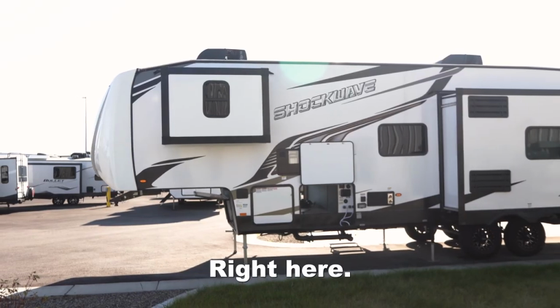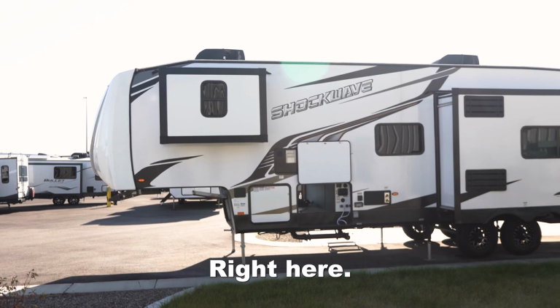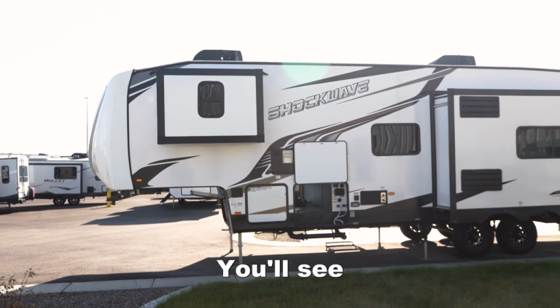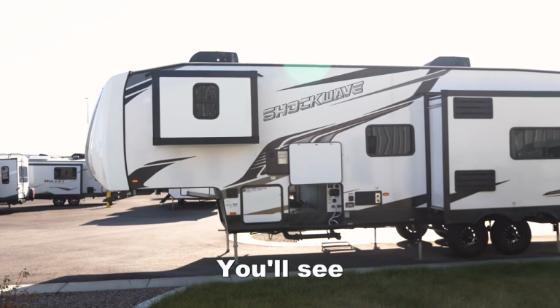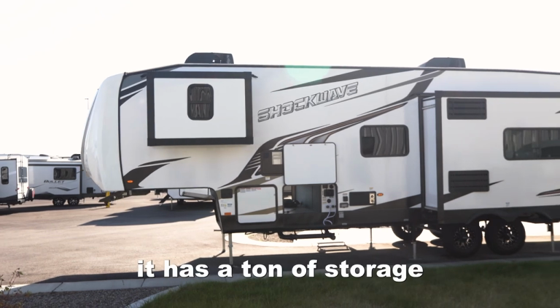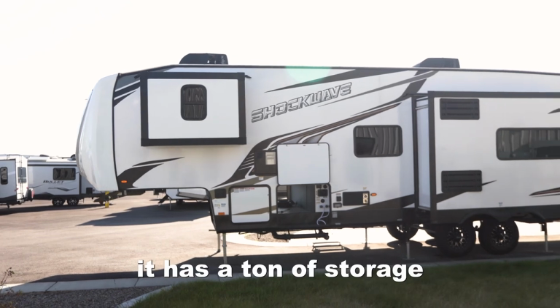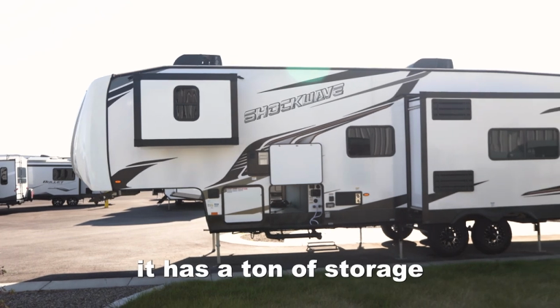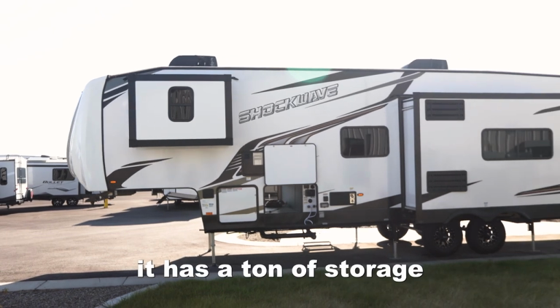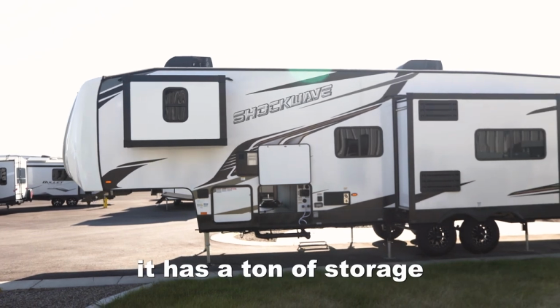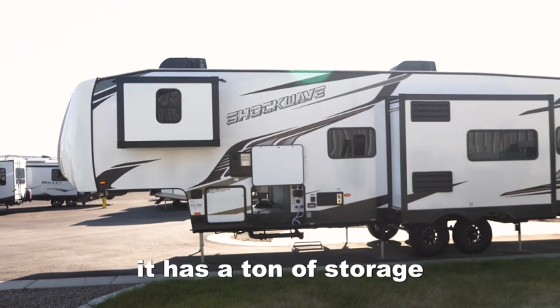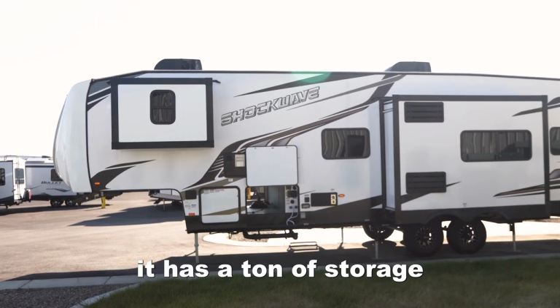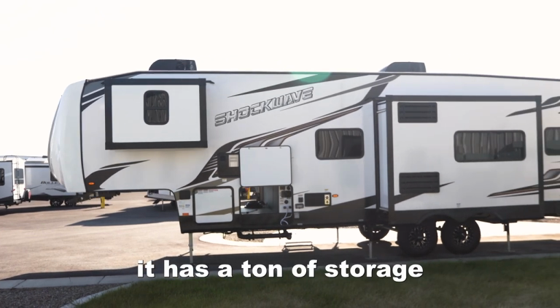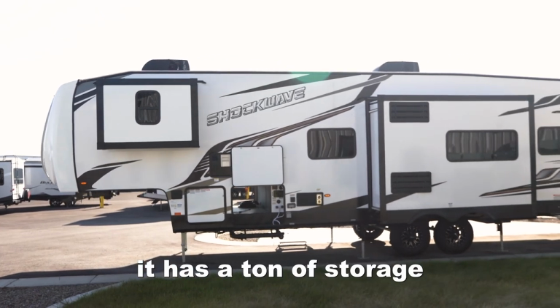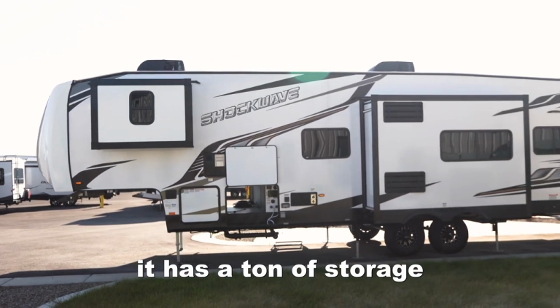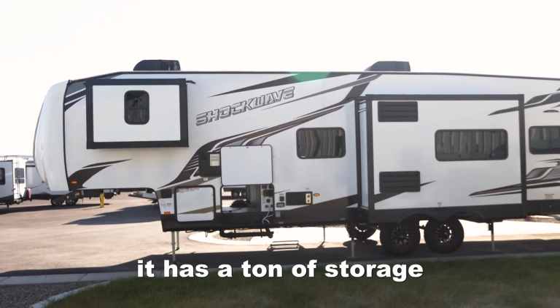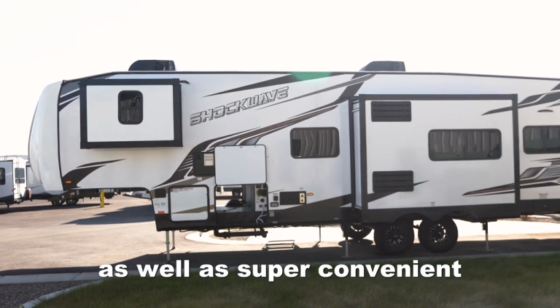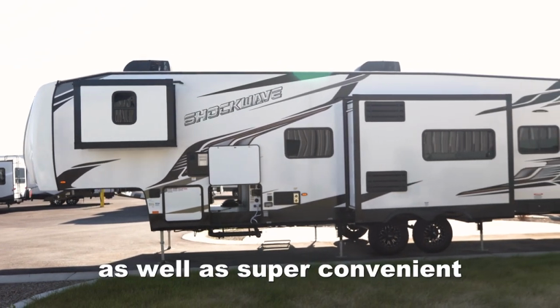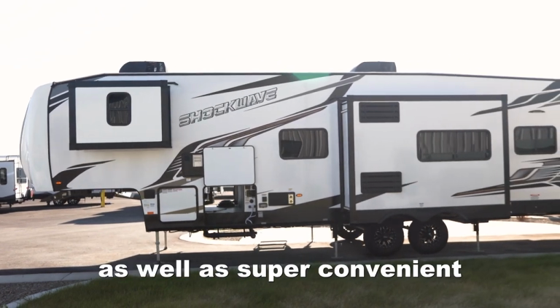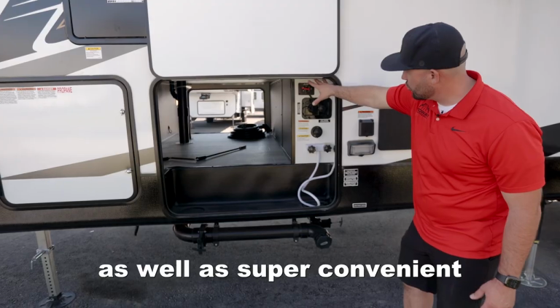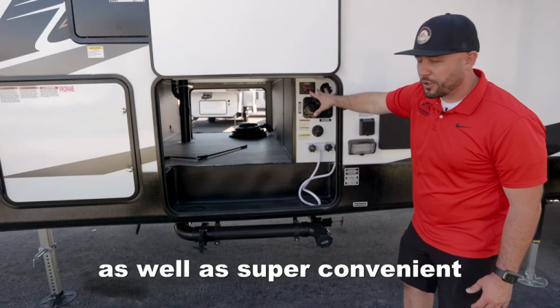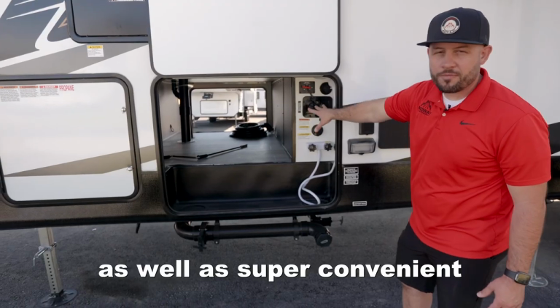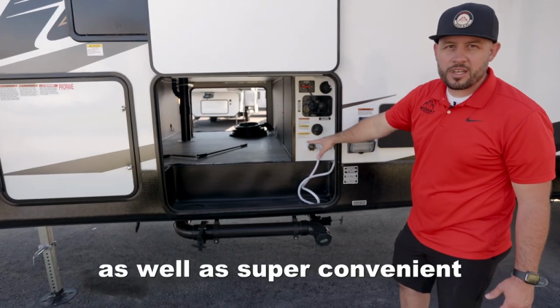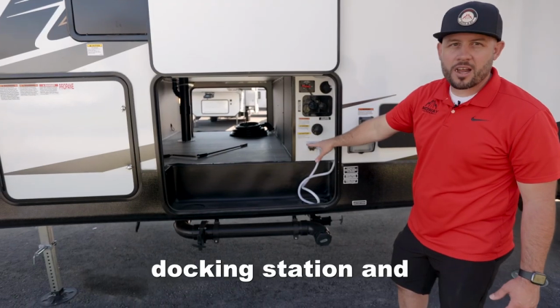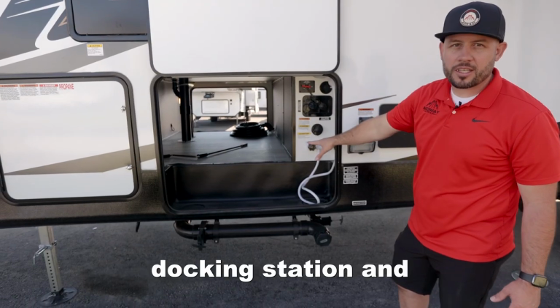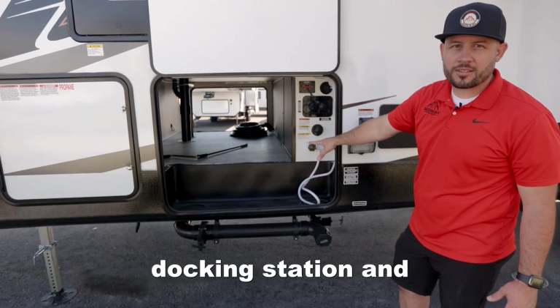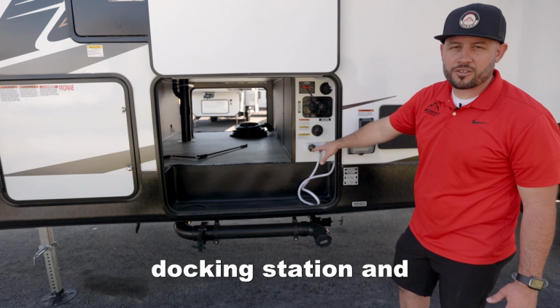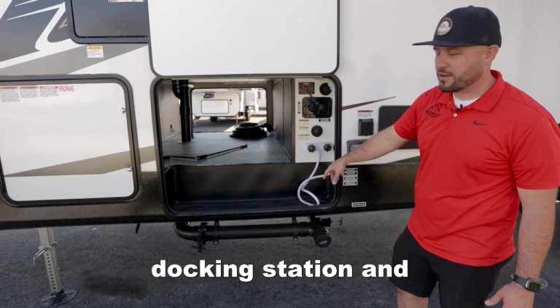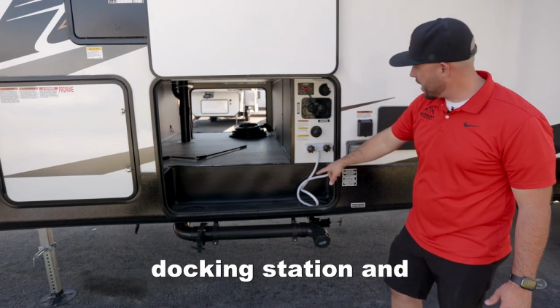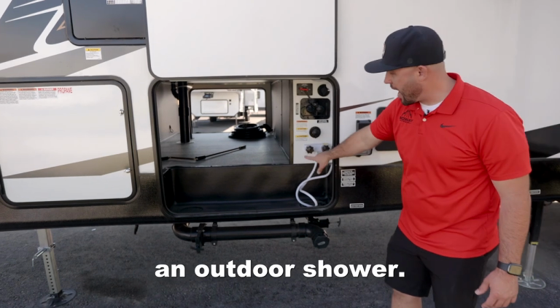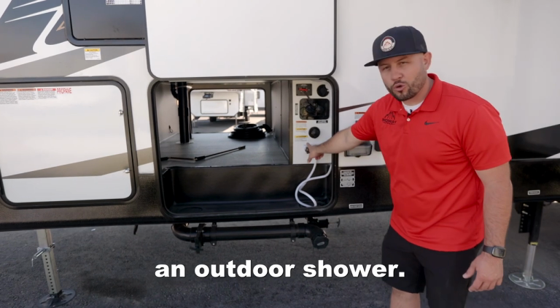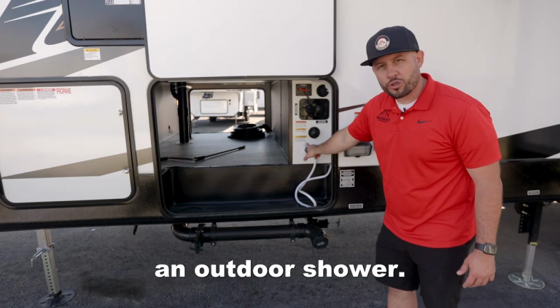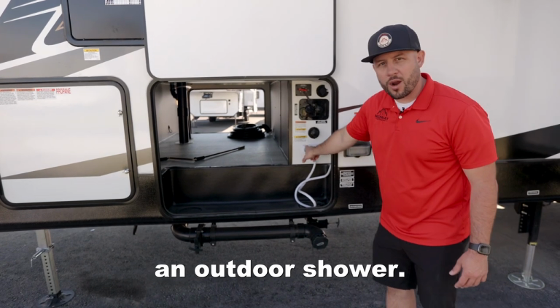Right here you'll see it has a ton of storage, as well as a super convenient docking station and an outdoor shower.